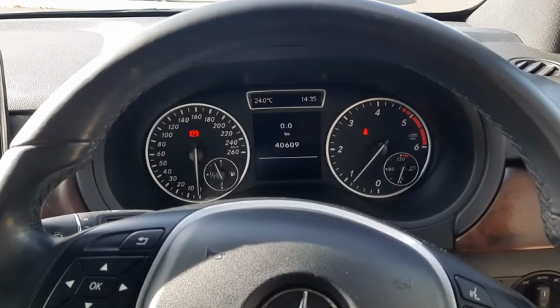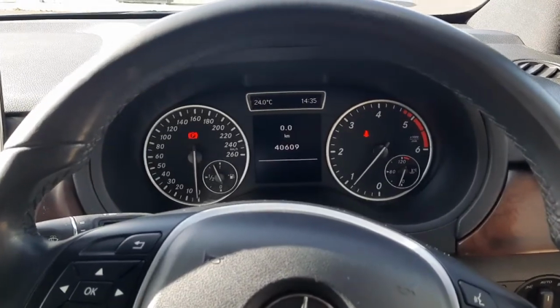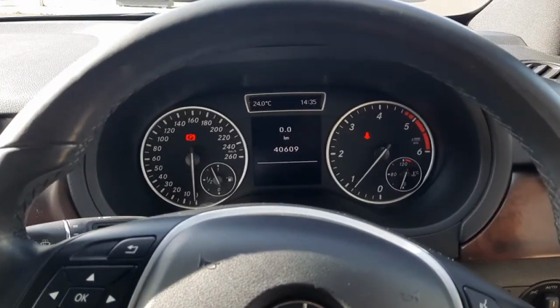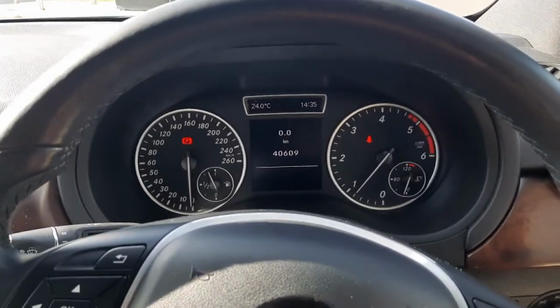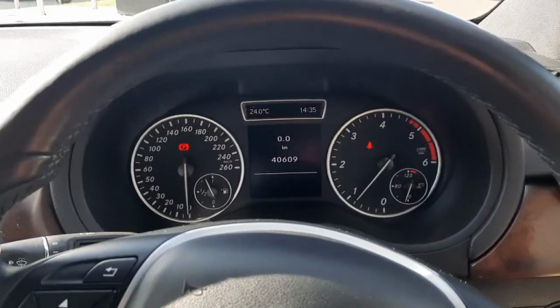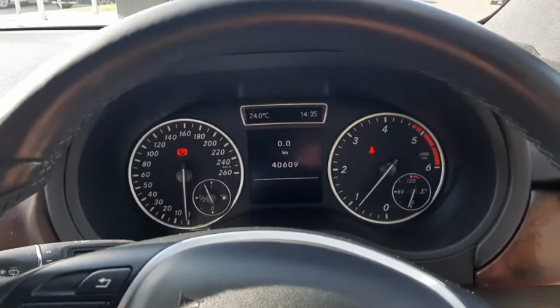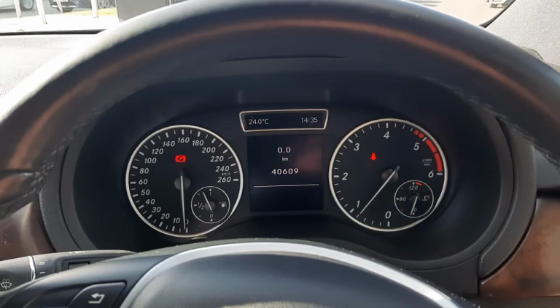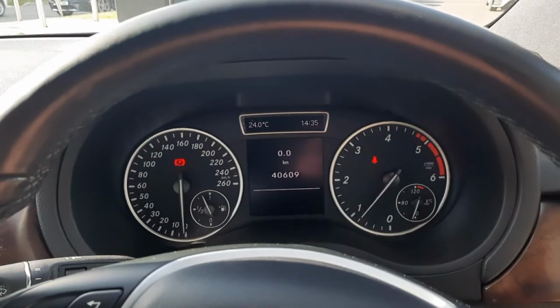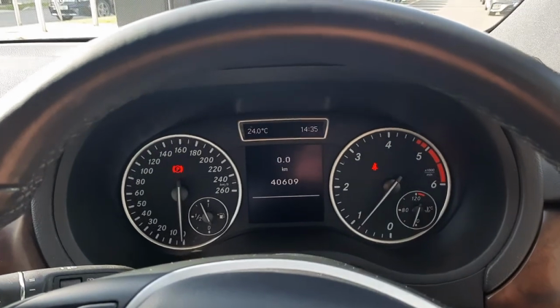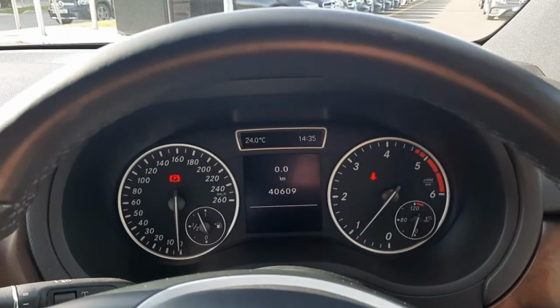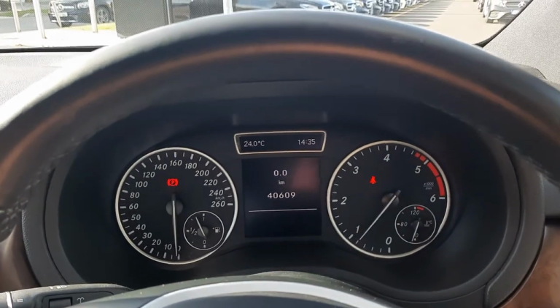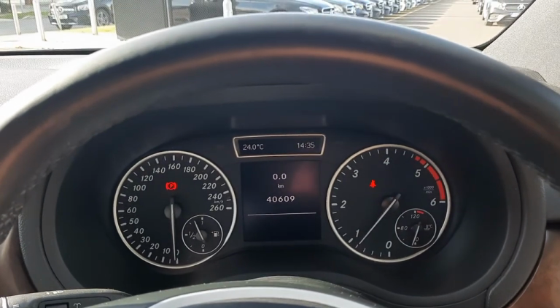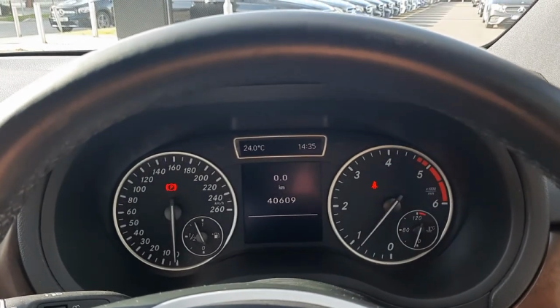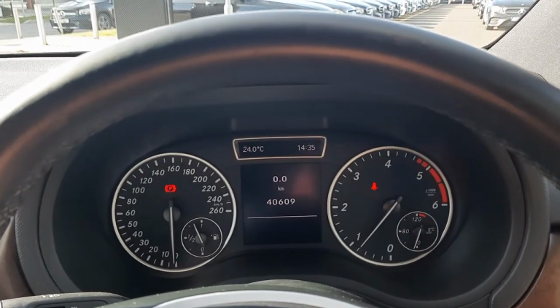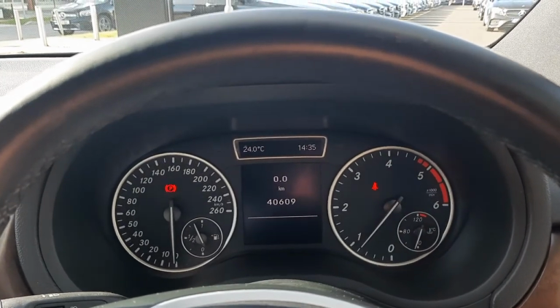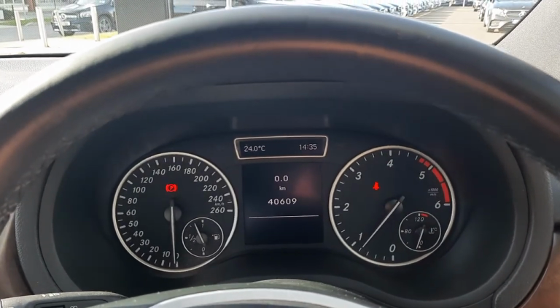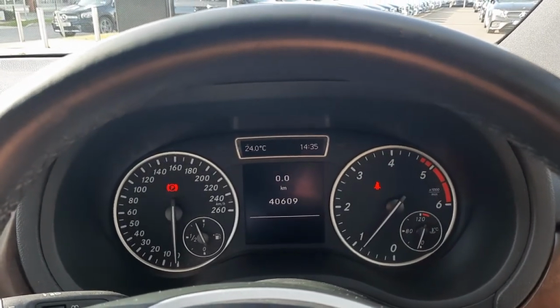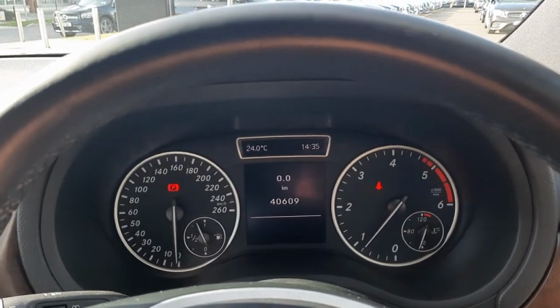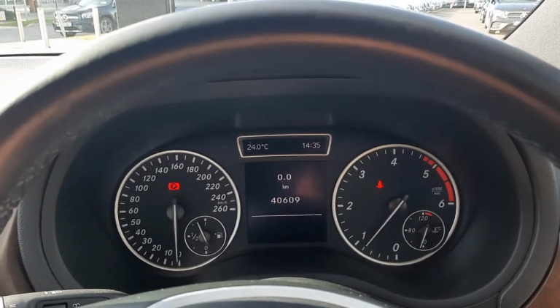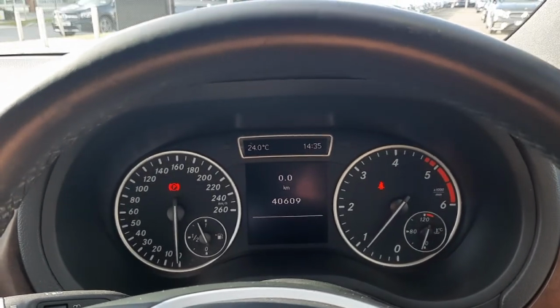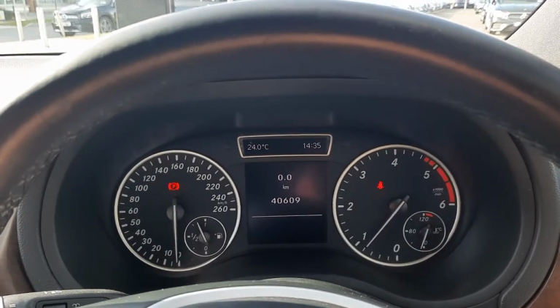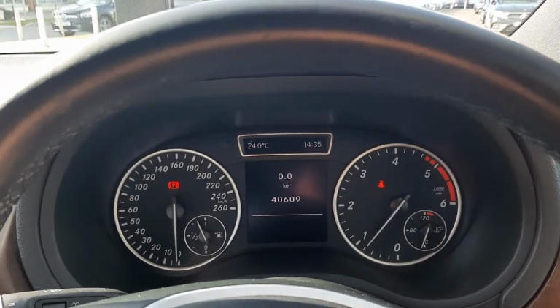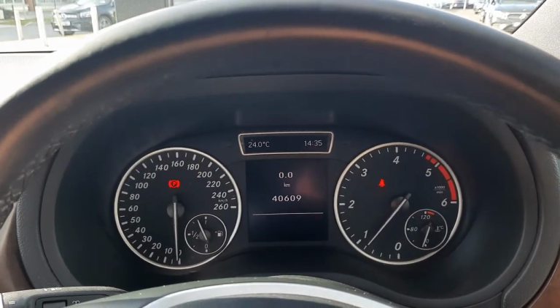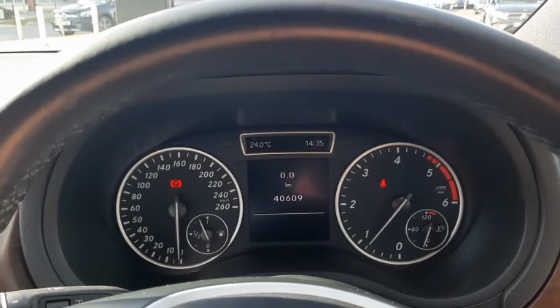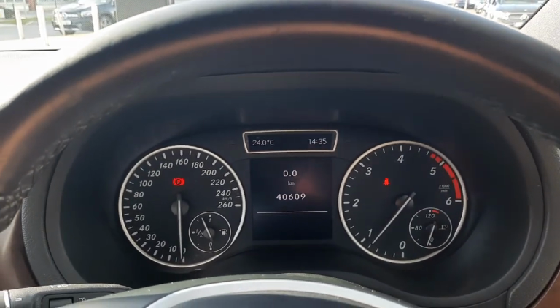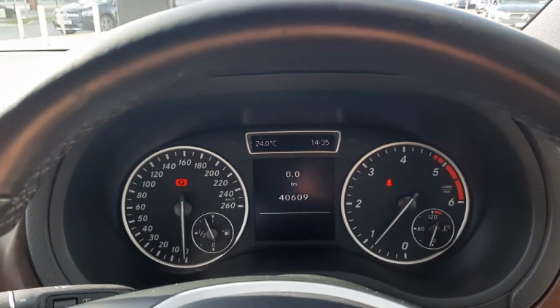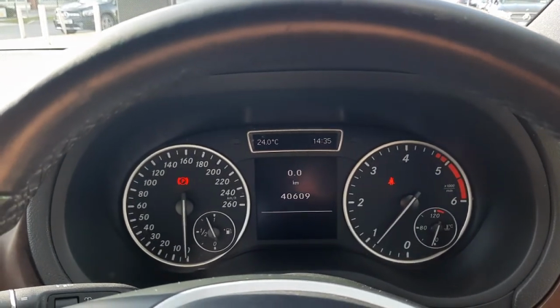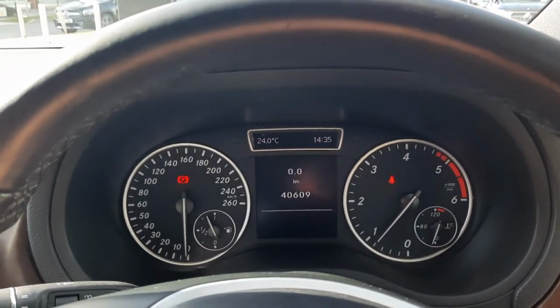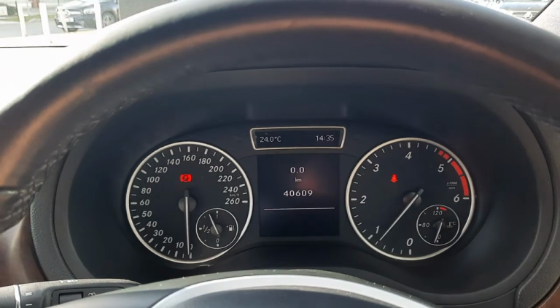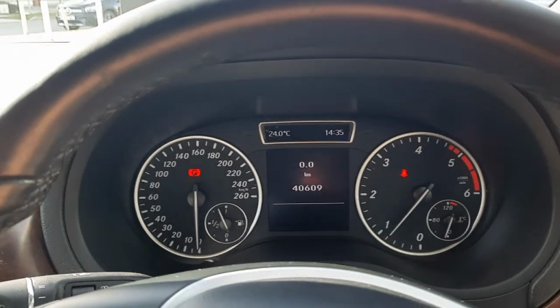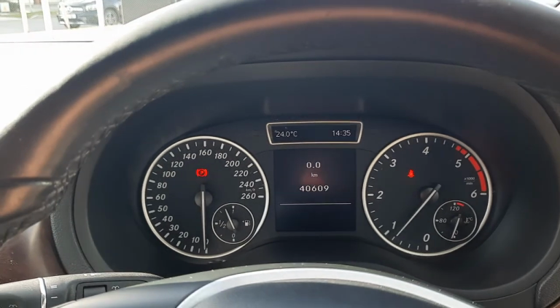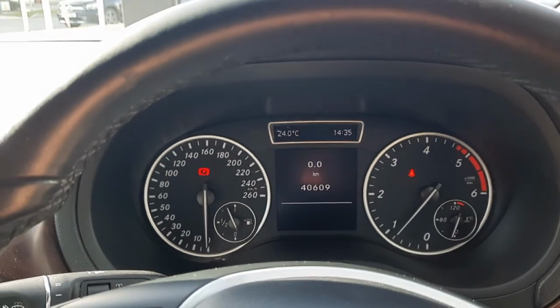As you can see, this vehicle has very, very low mileage with 40,609 km on the clock.